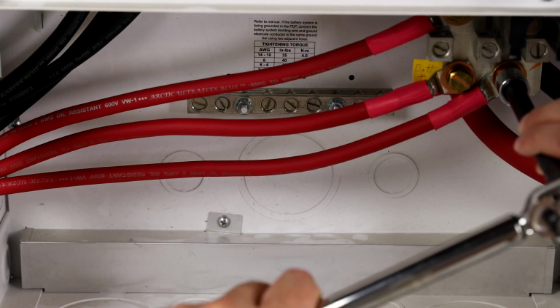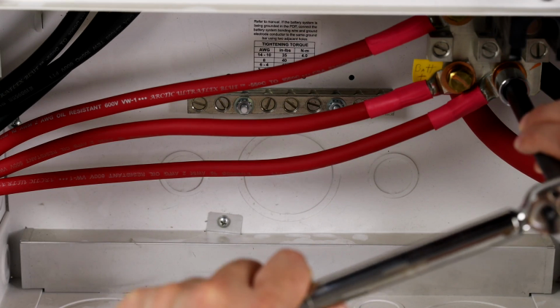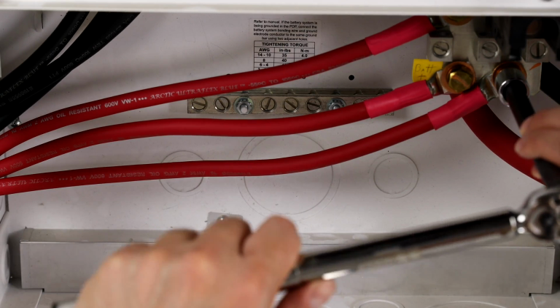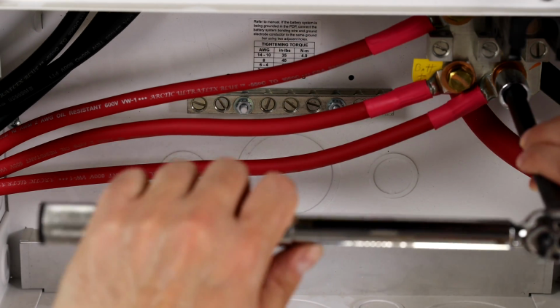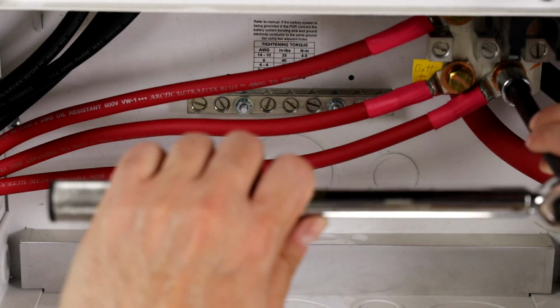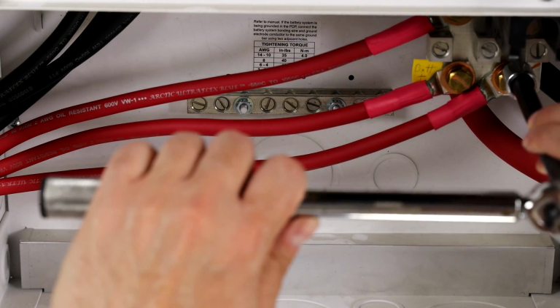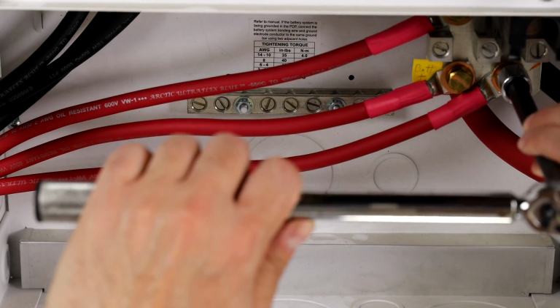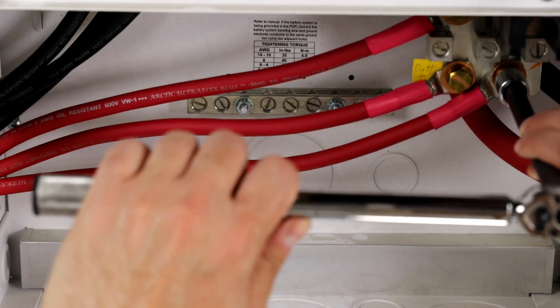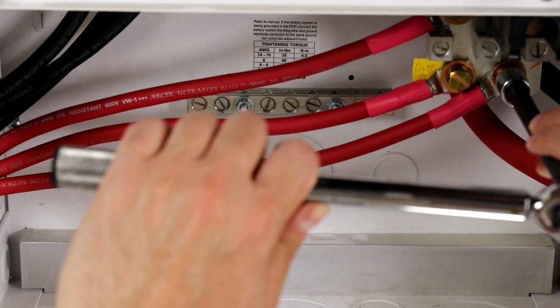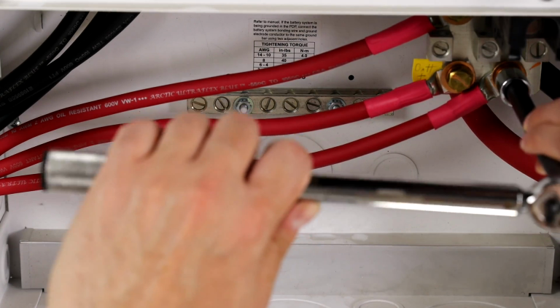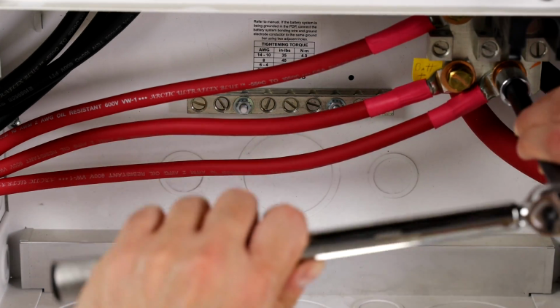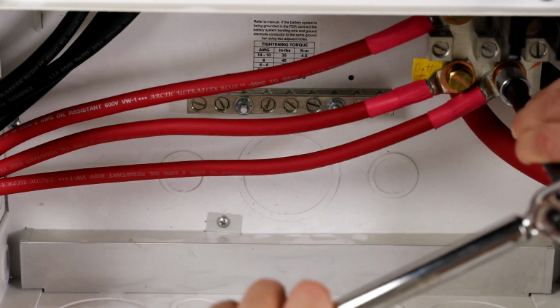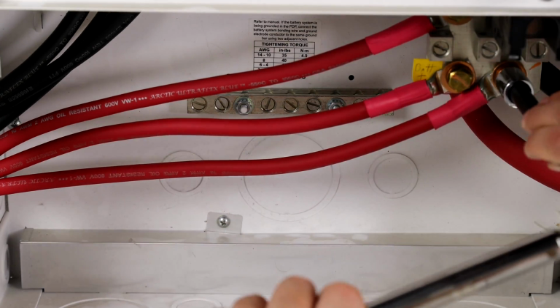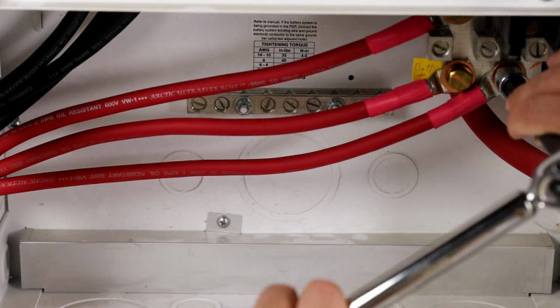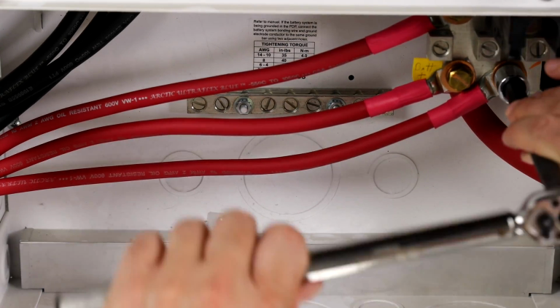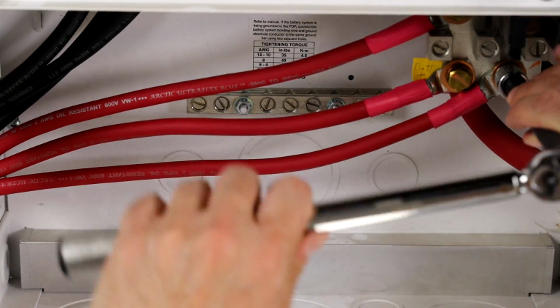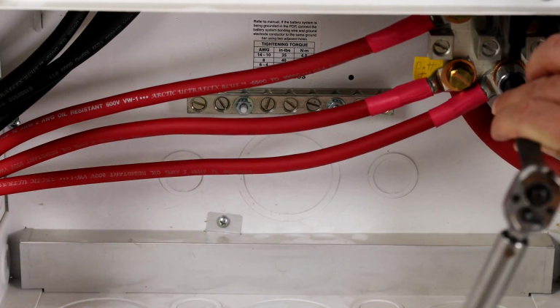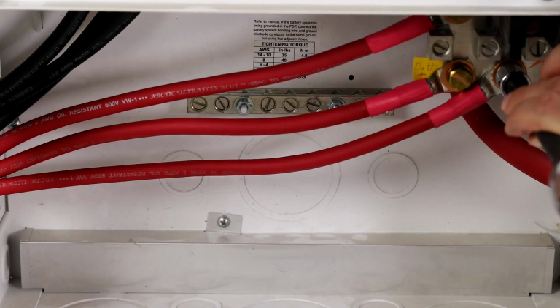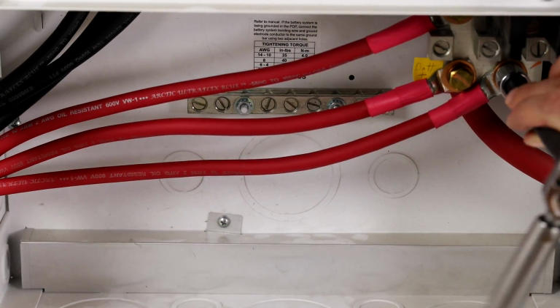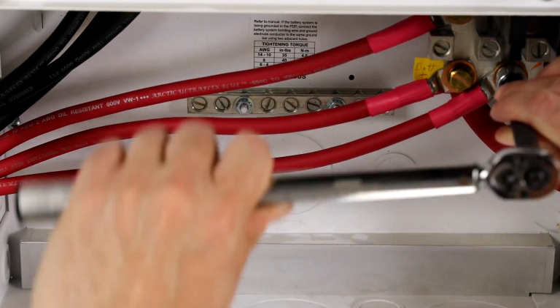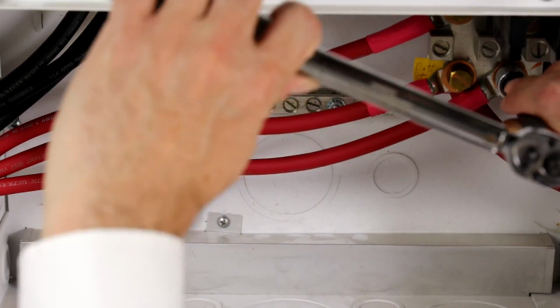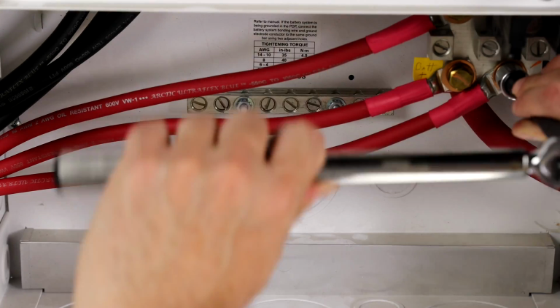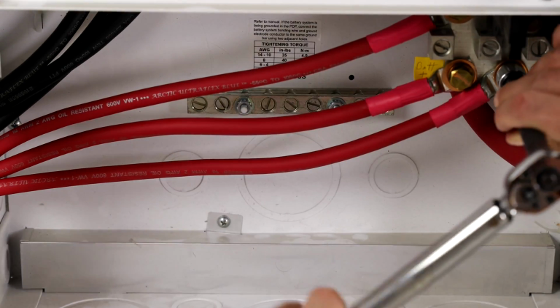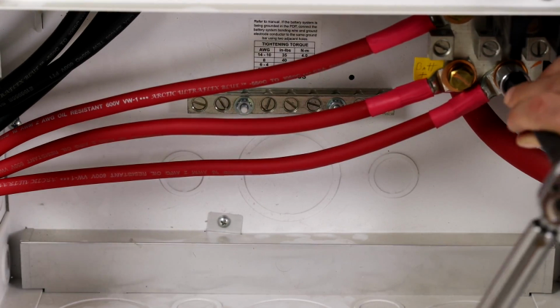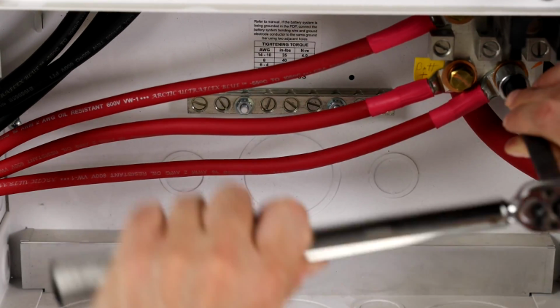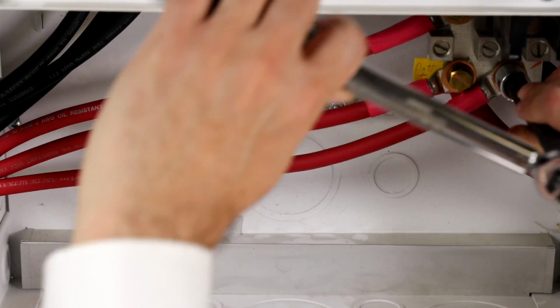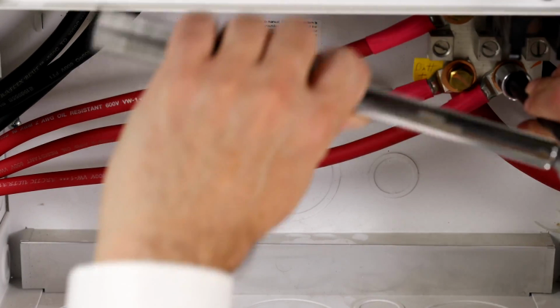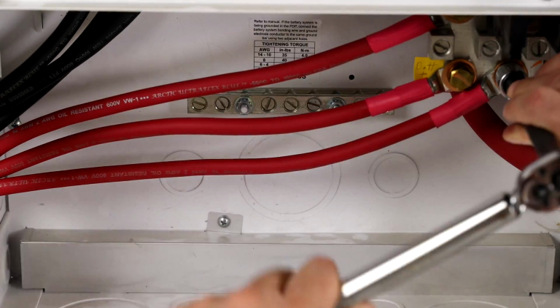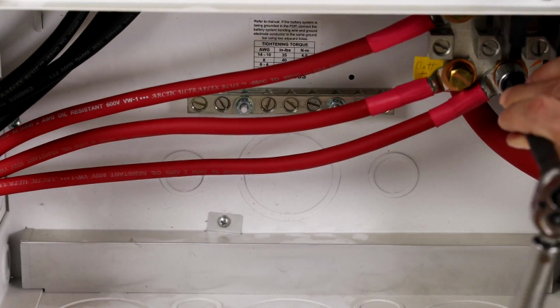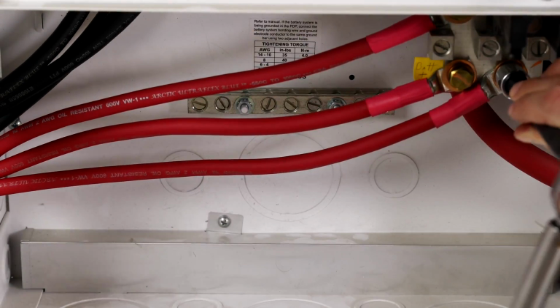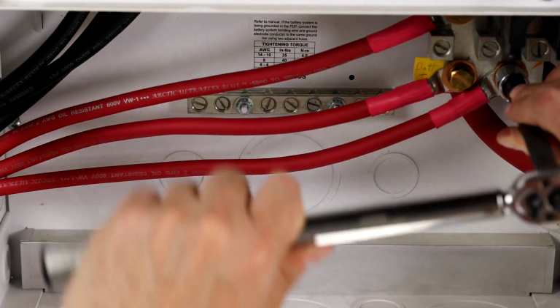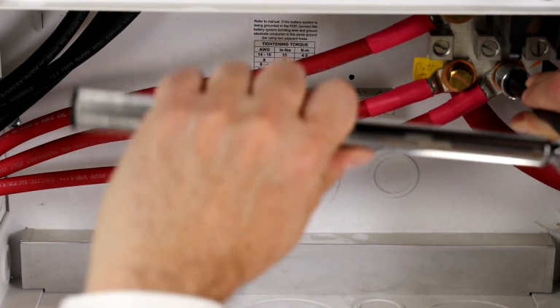Tighten the cables to the DC positive bus bar or plate according to the third-party manufacturer's specifications.